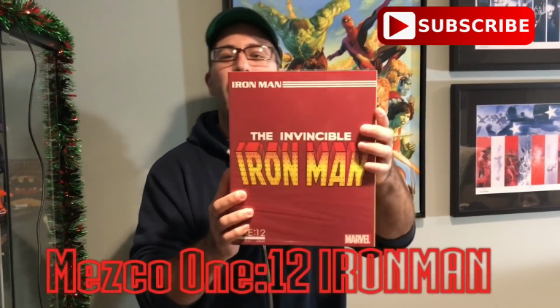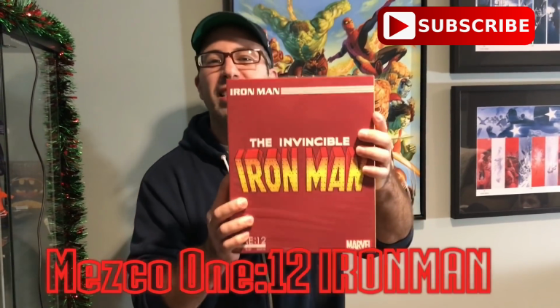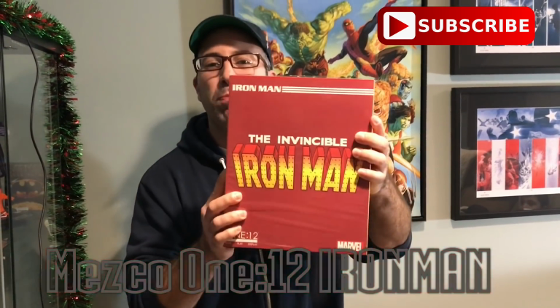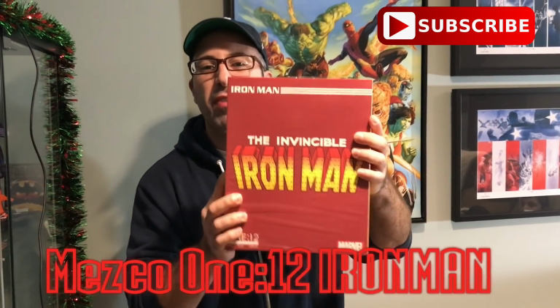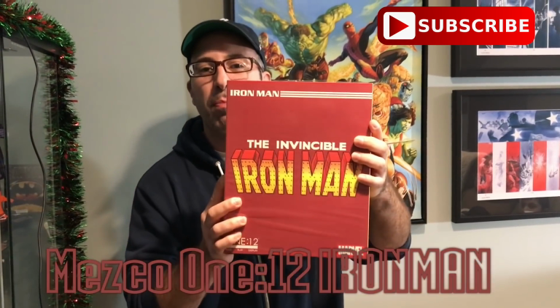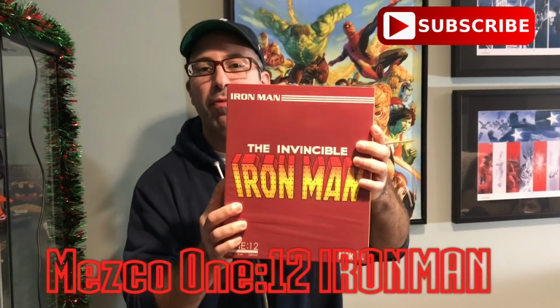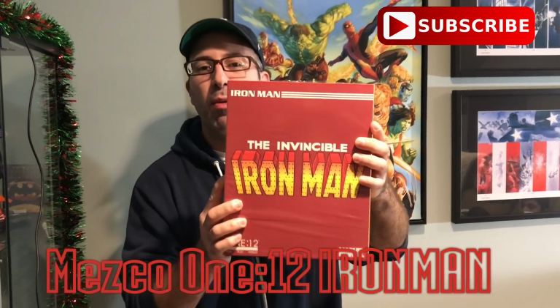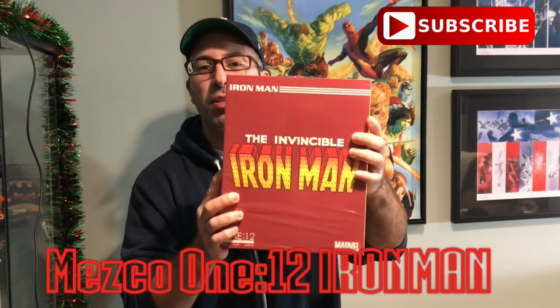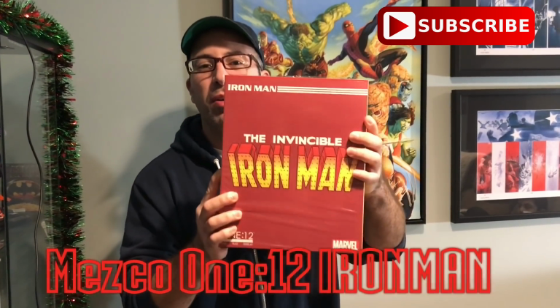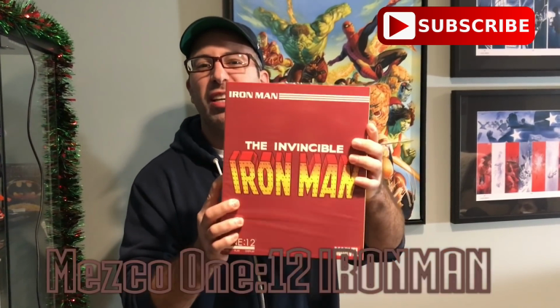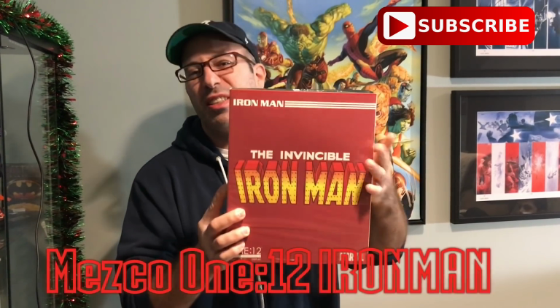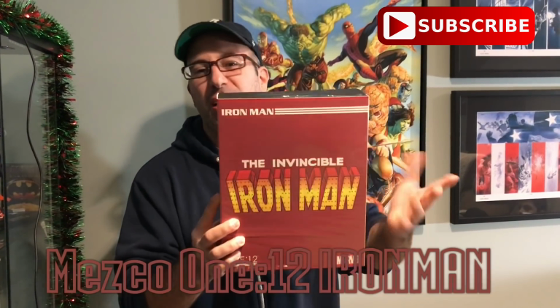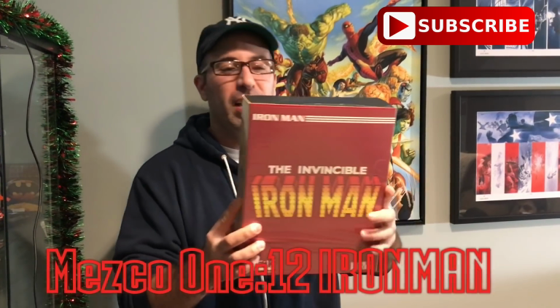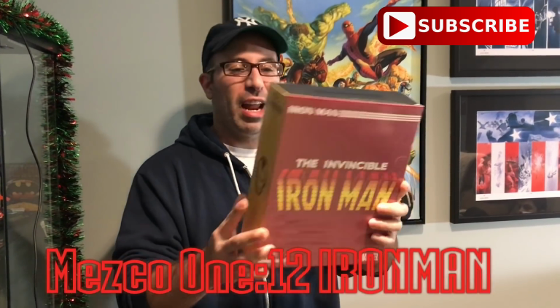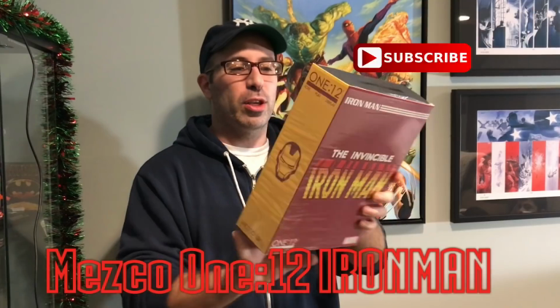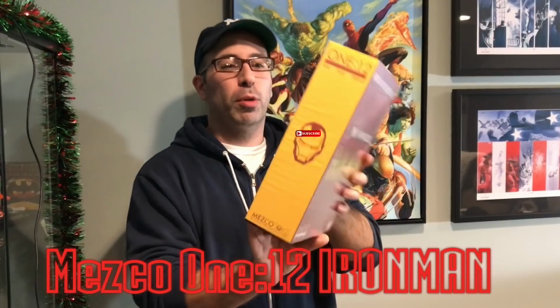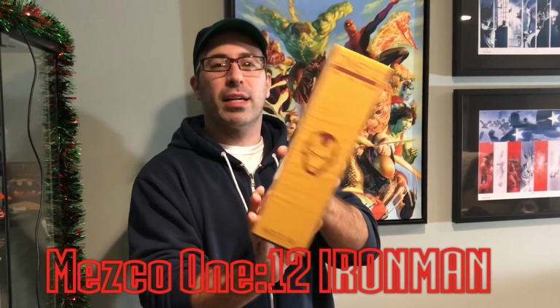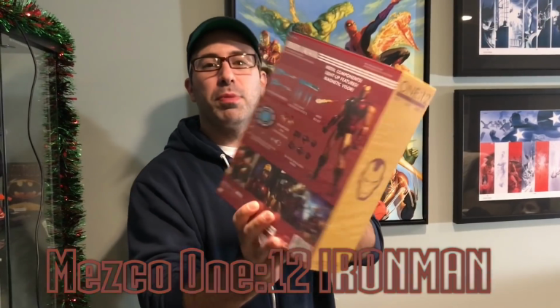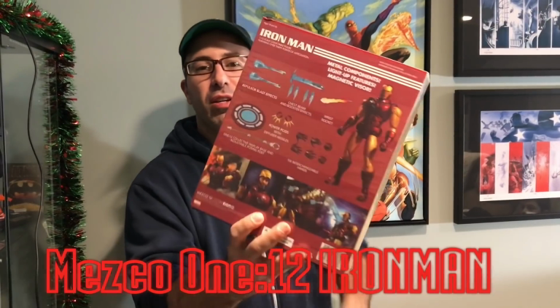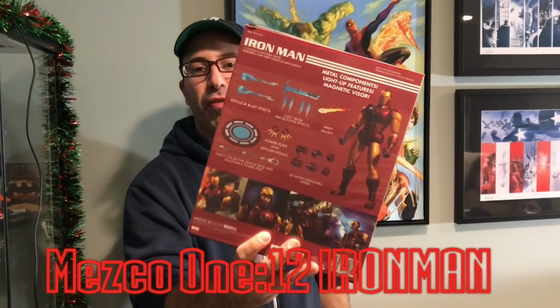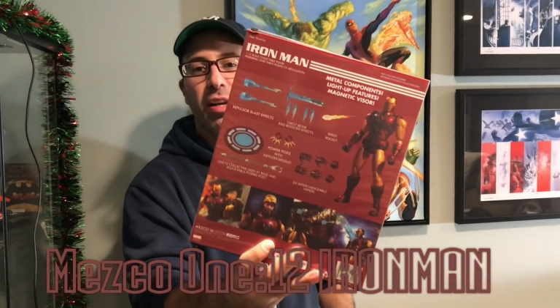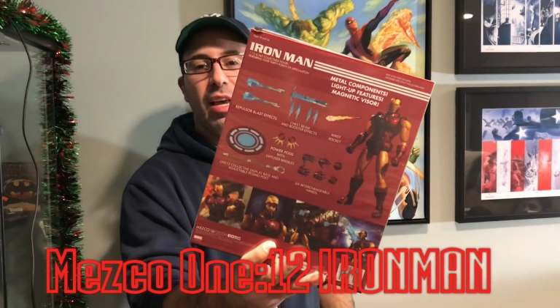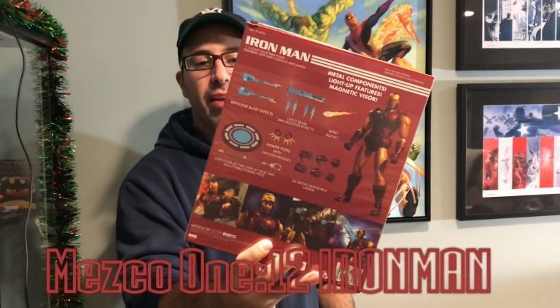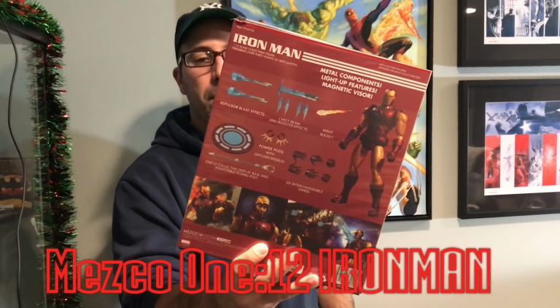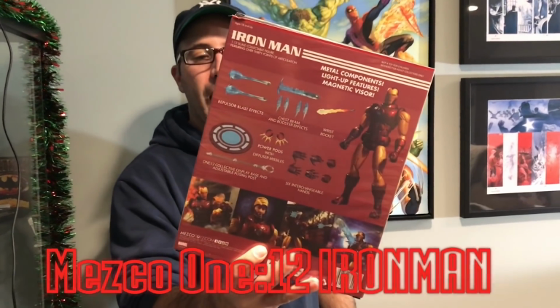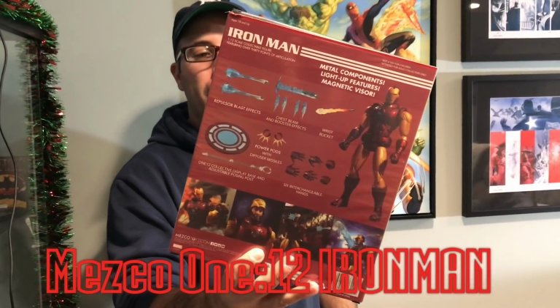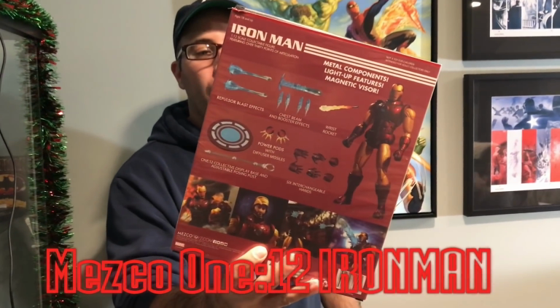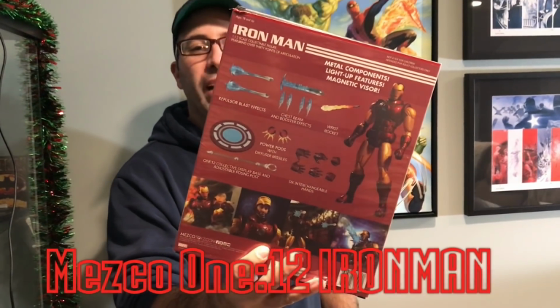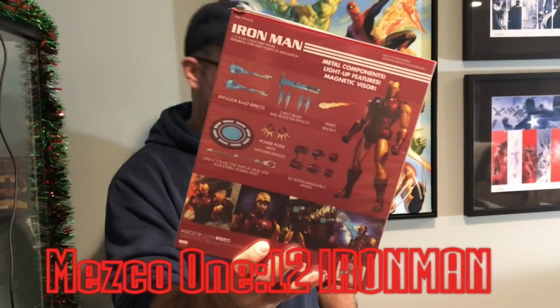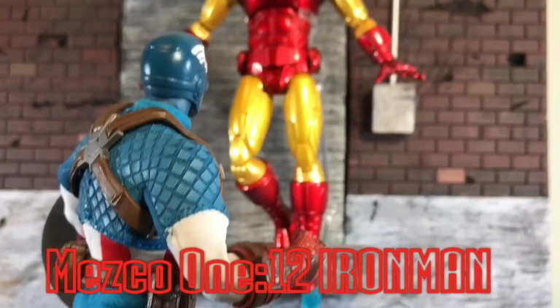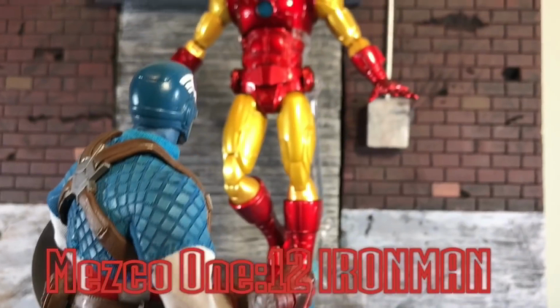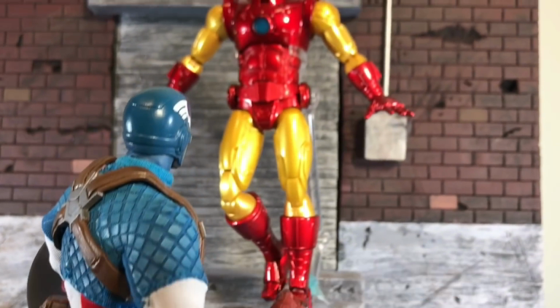The box isn't as beefy as the Popeye one though. It's kind of like the older boxes, but there's the front, there's the back. And we're going to get into the review in a second.